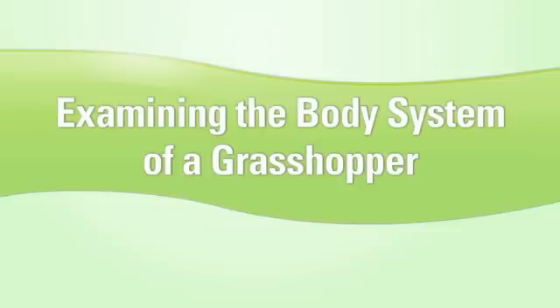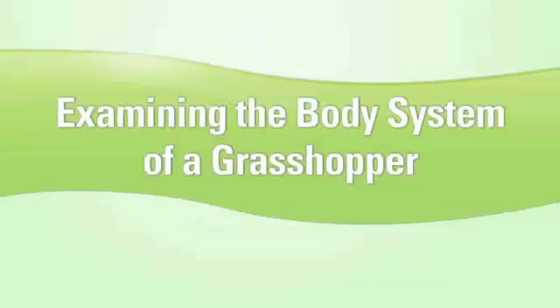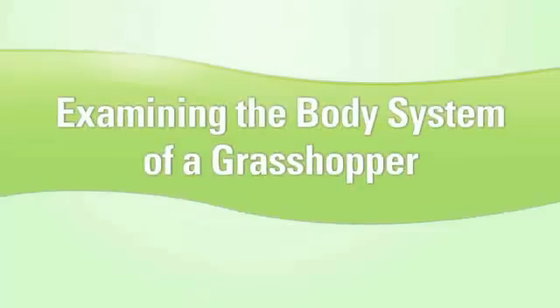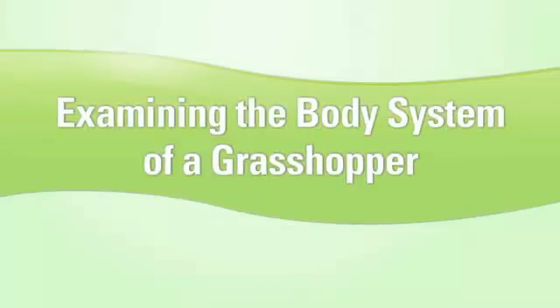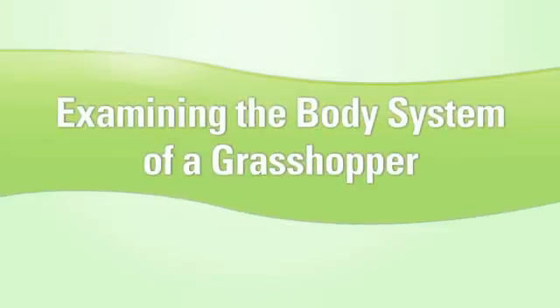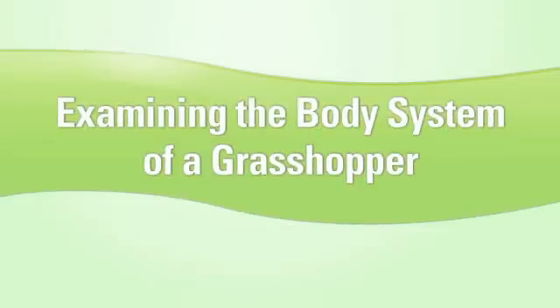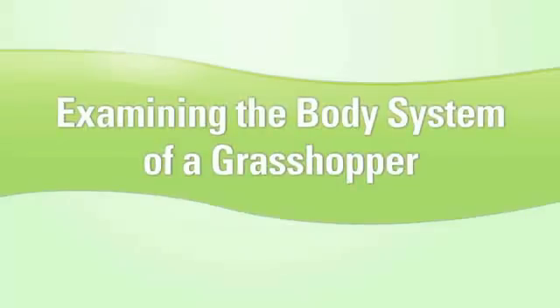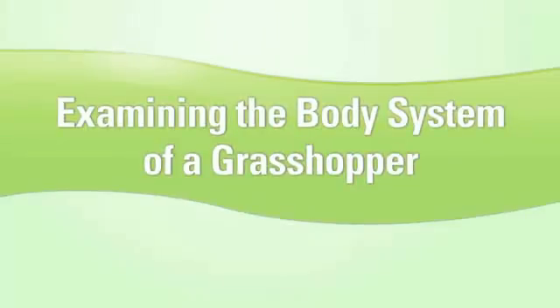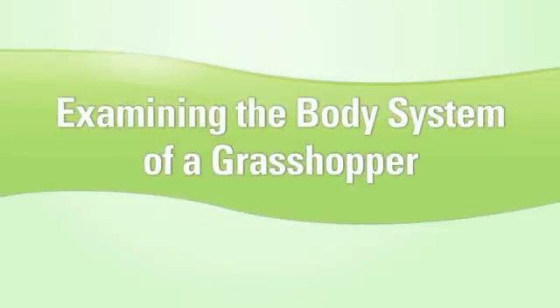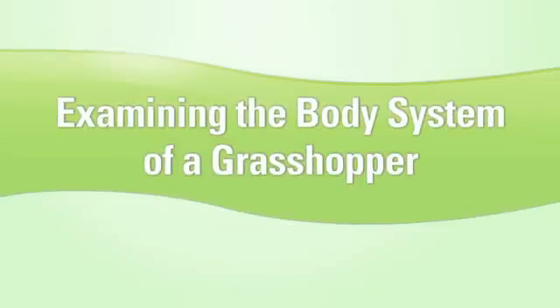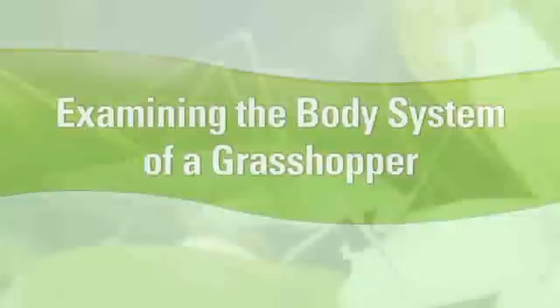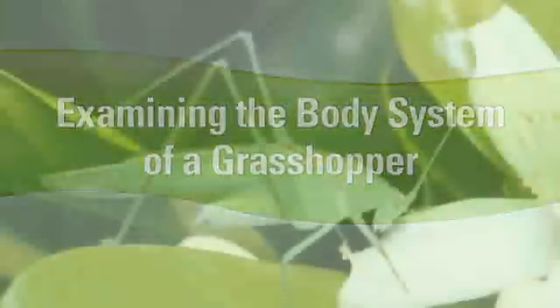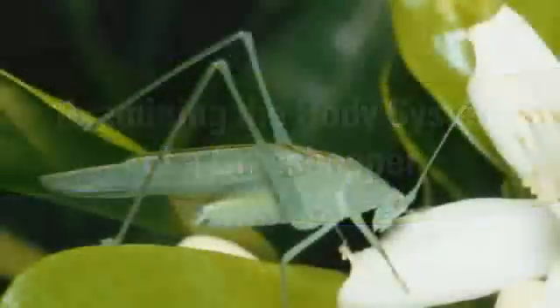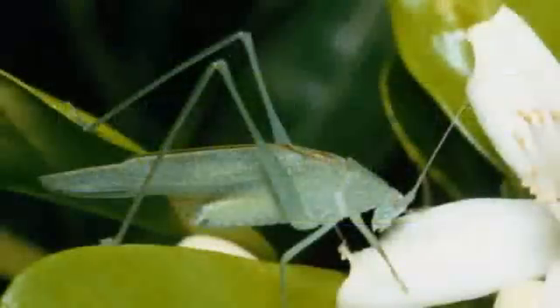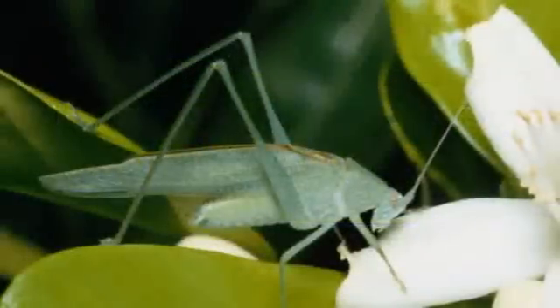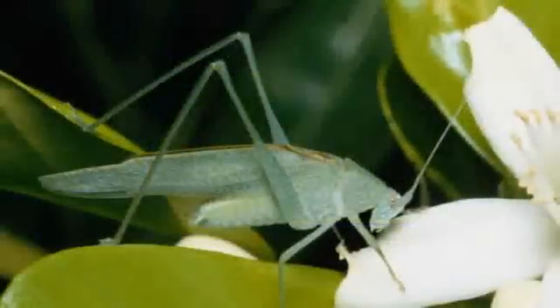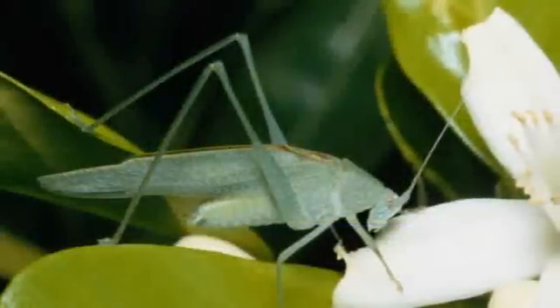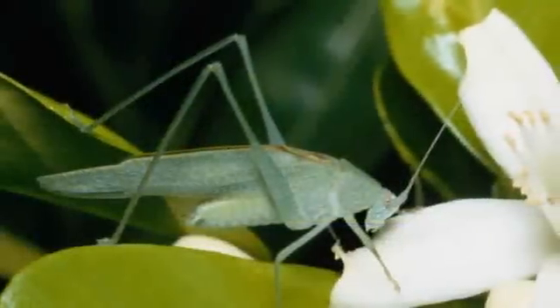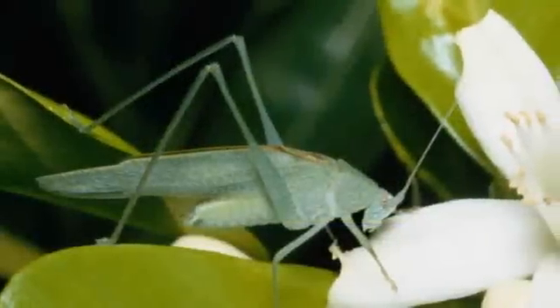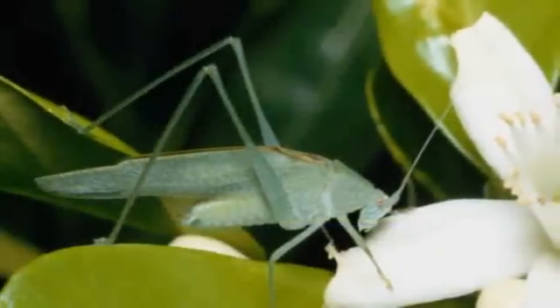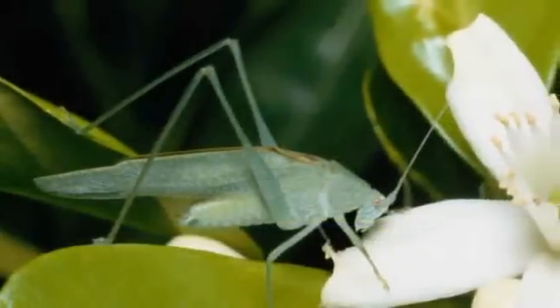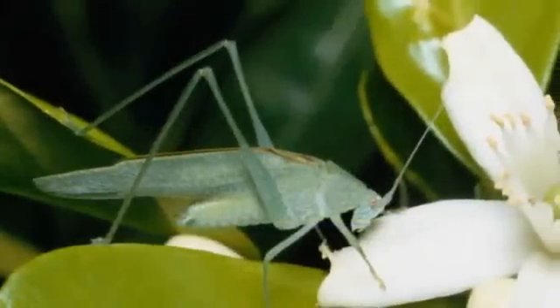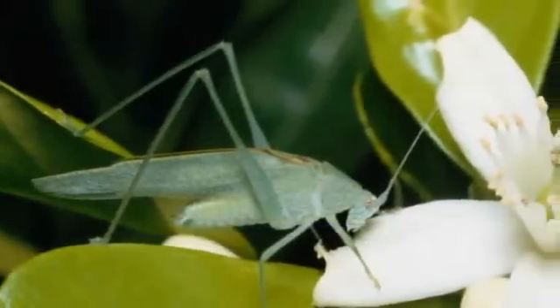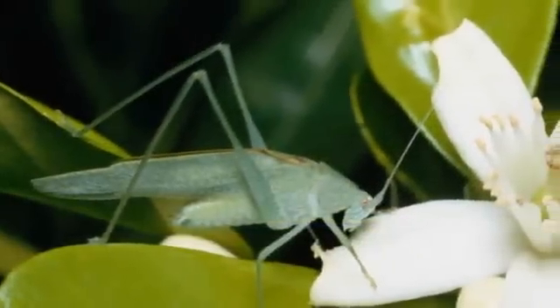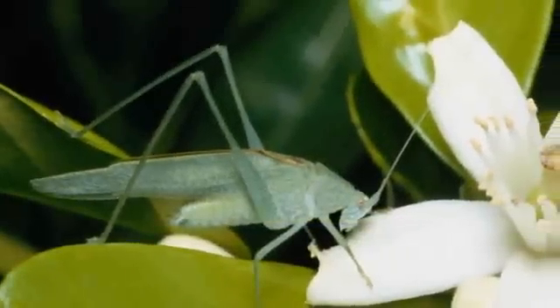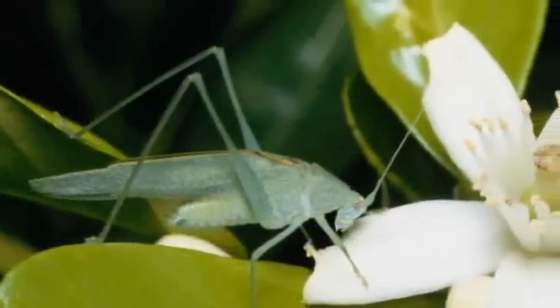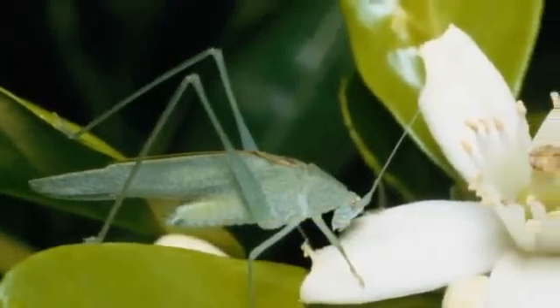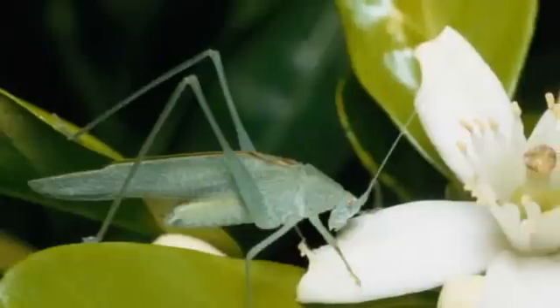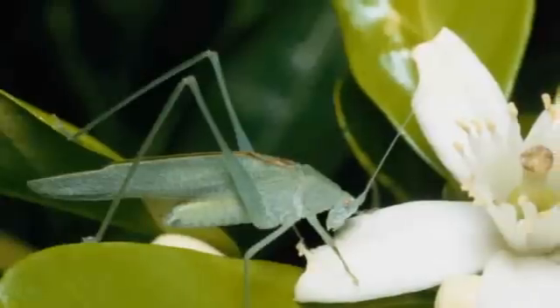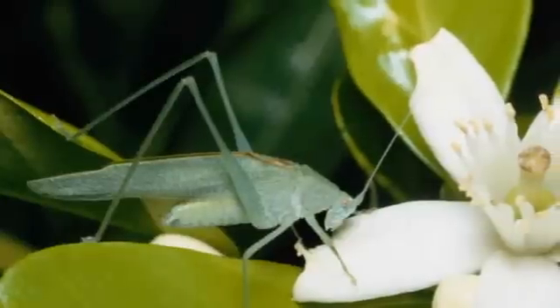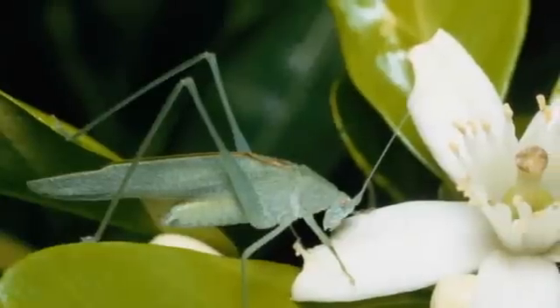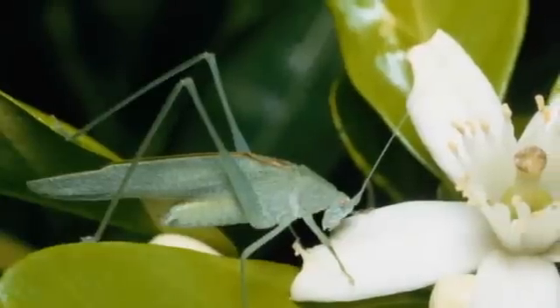Examining the body system of a grasshopper. With long legs and a body made for hopping, grasshoppers sure can move.